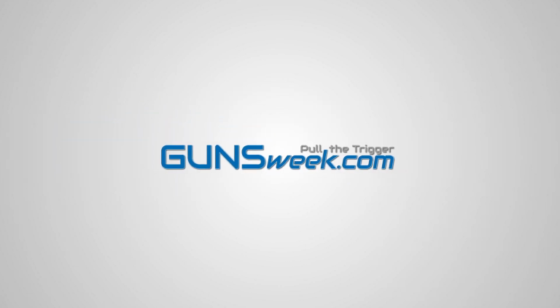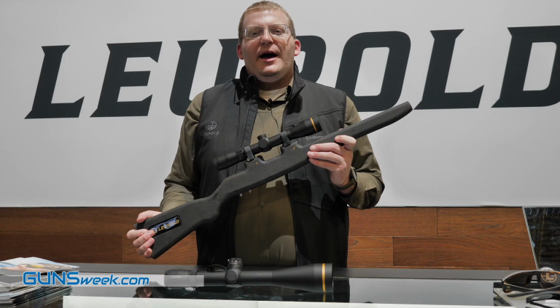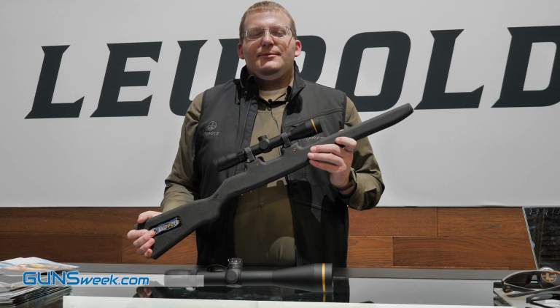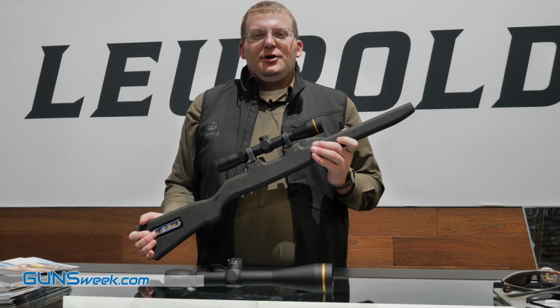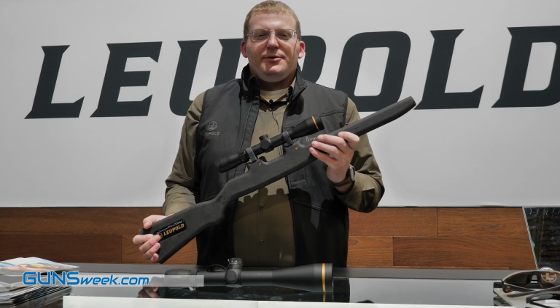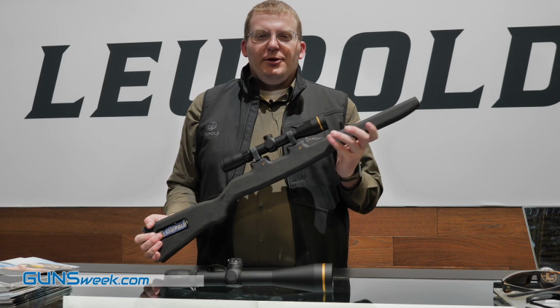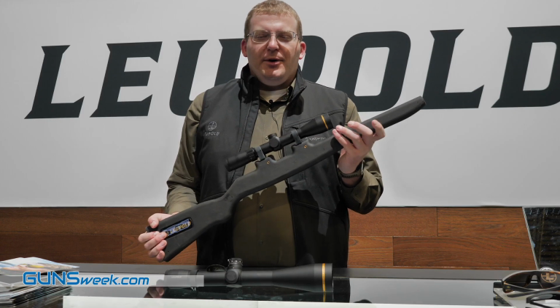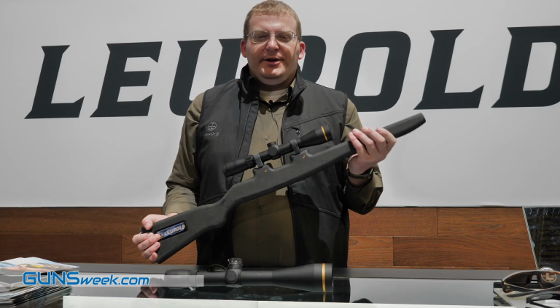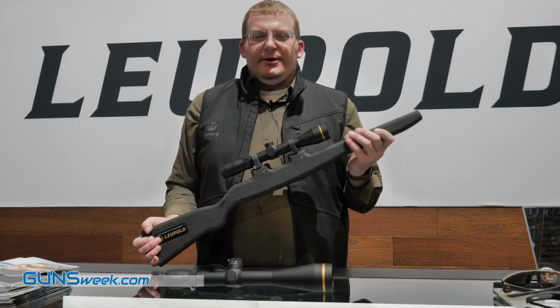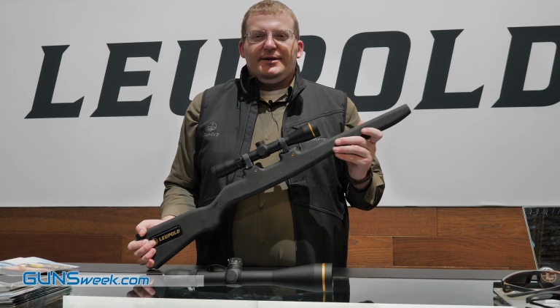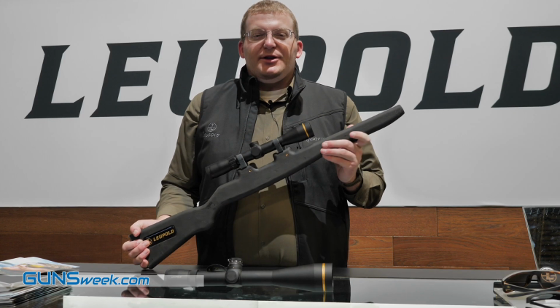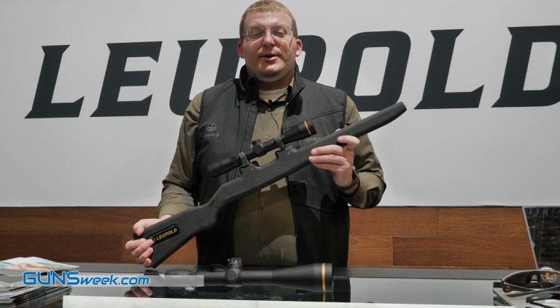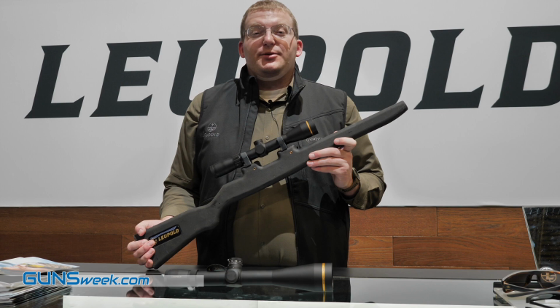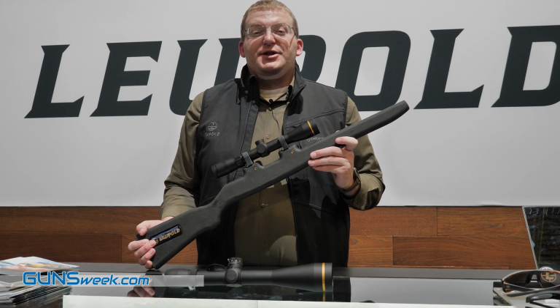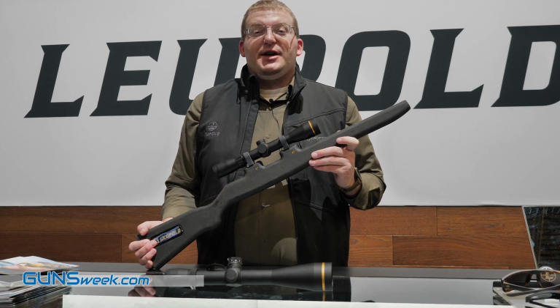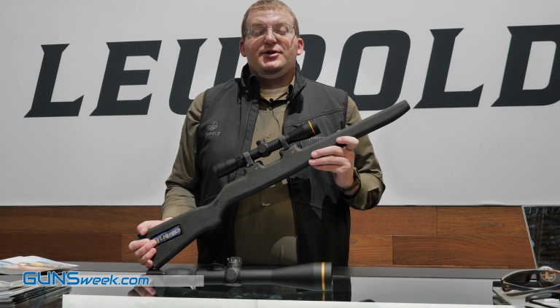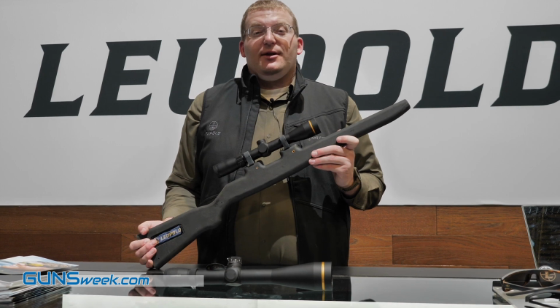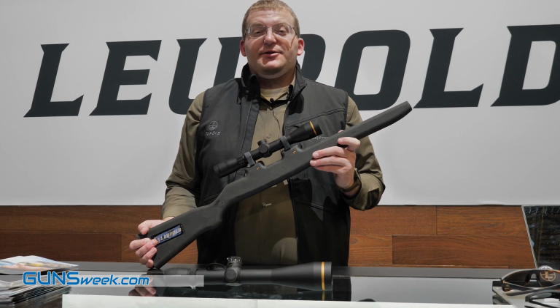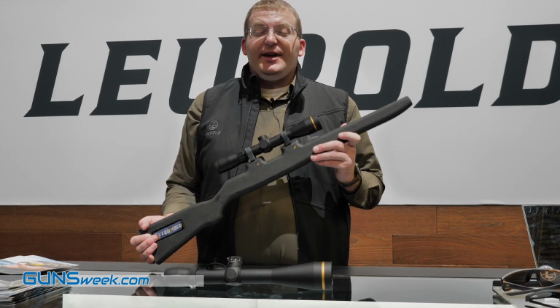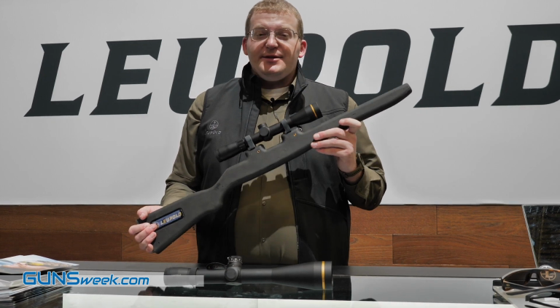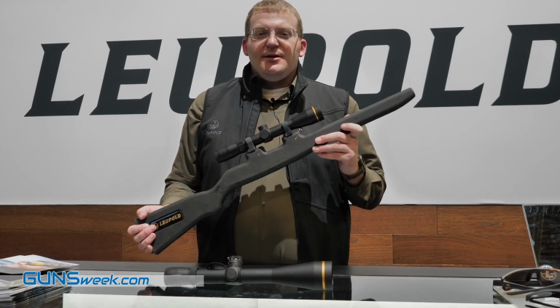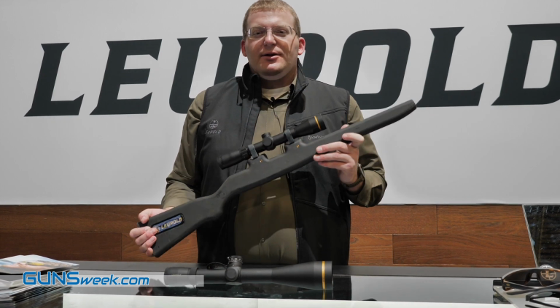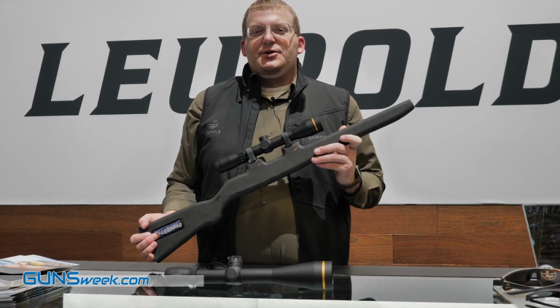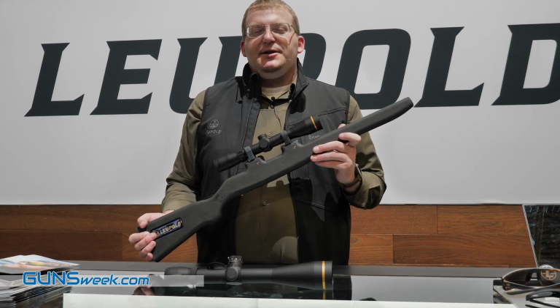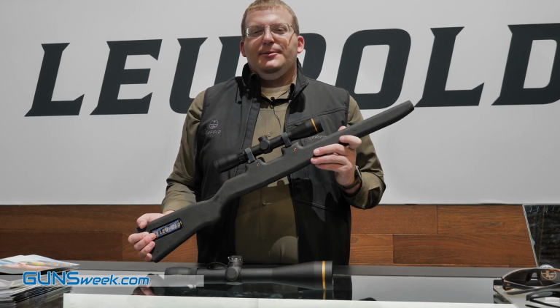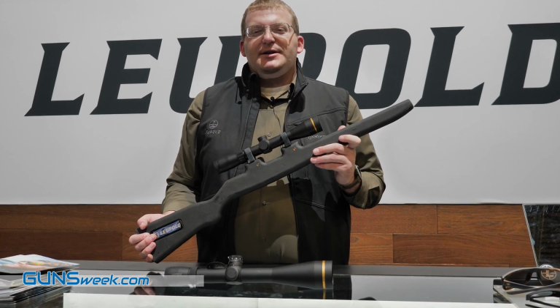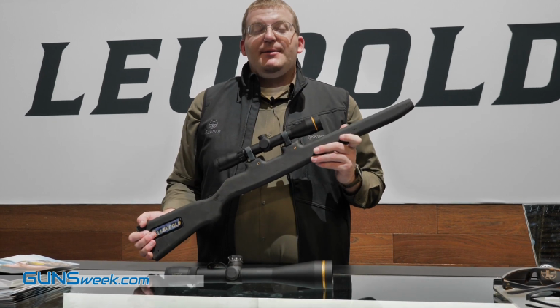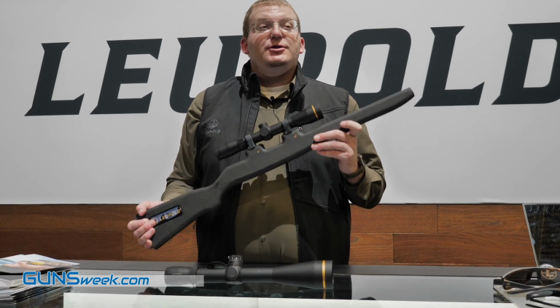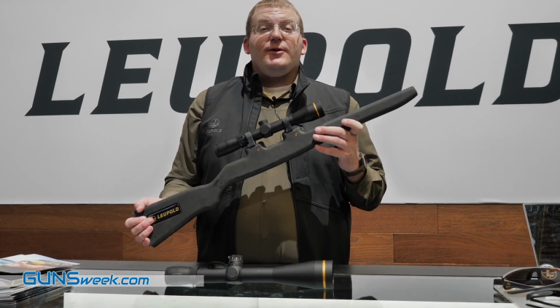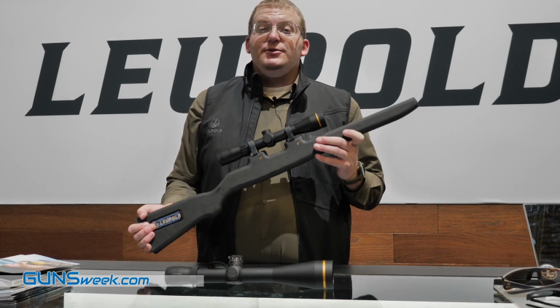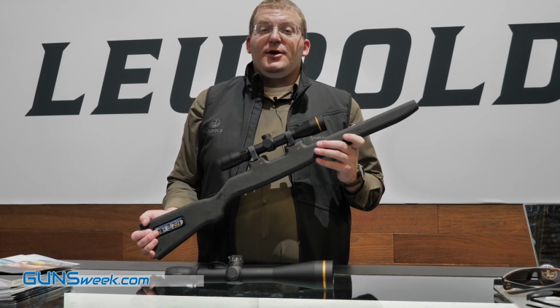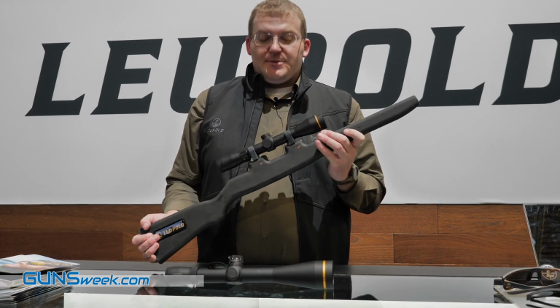Hi, I'm Sean with Leupold here at the 2020 SHOT Show in Las Vegas. I'm going to talk to you a little bit today about two of our new scopes.